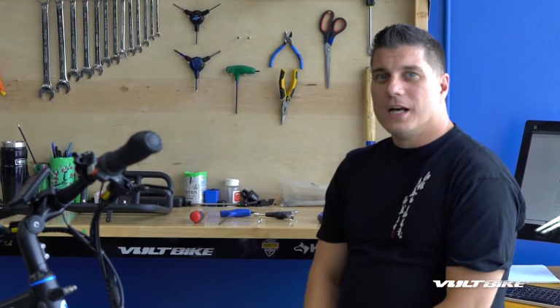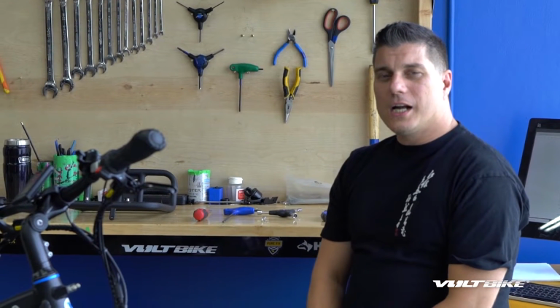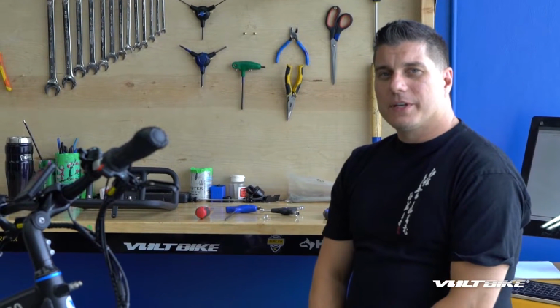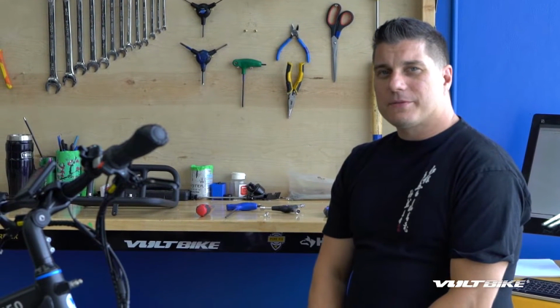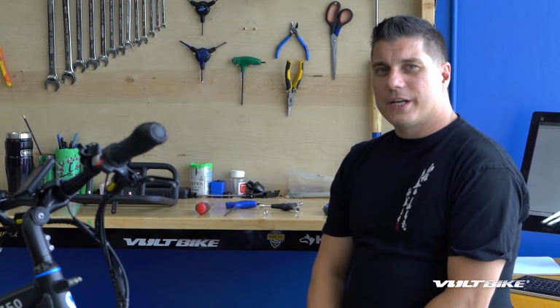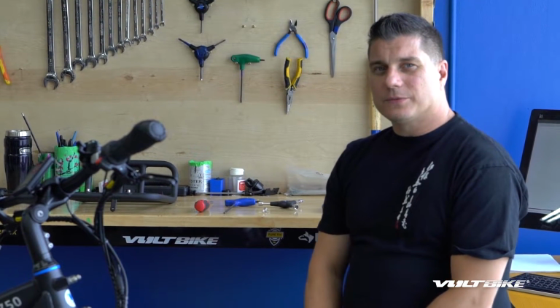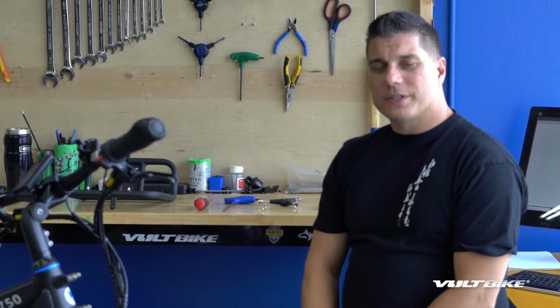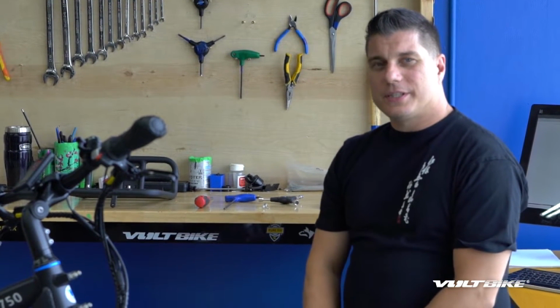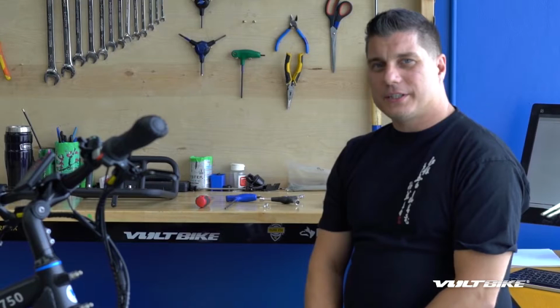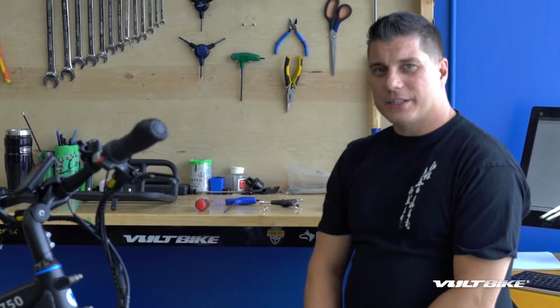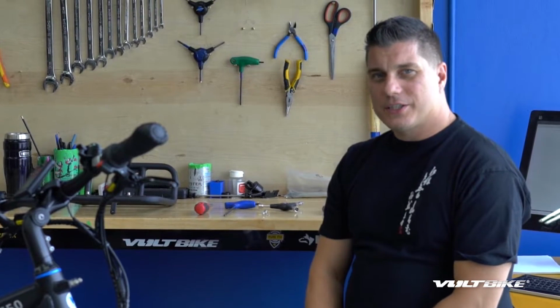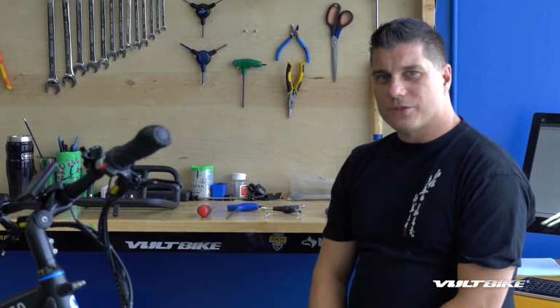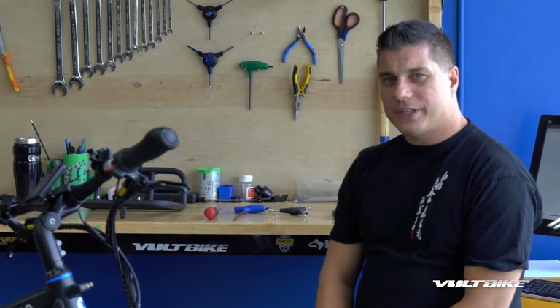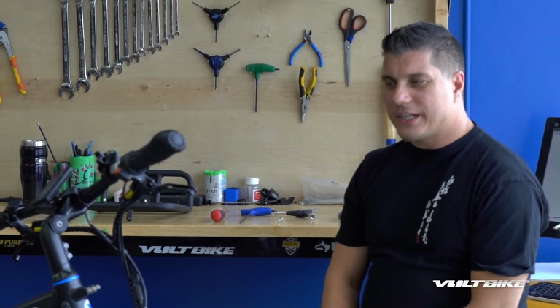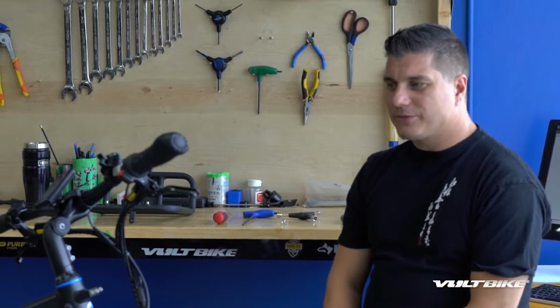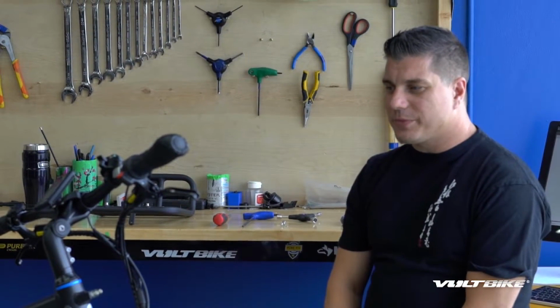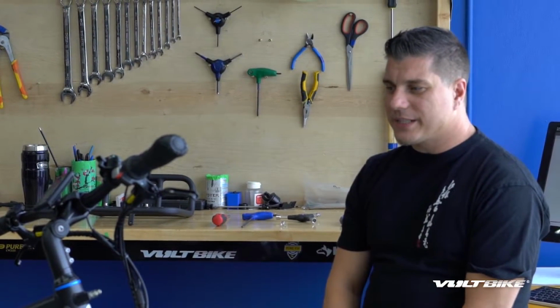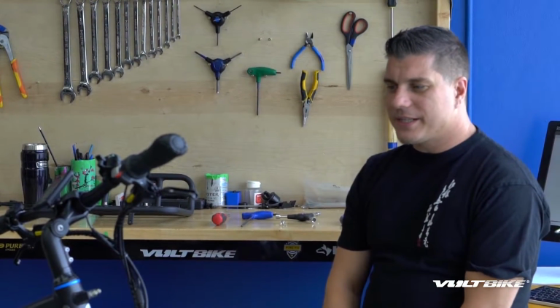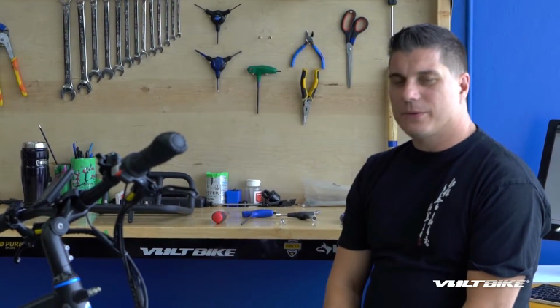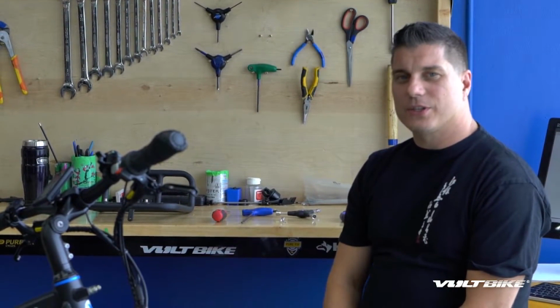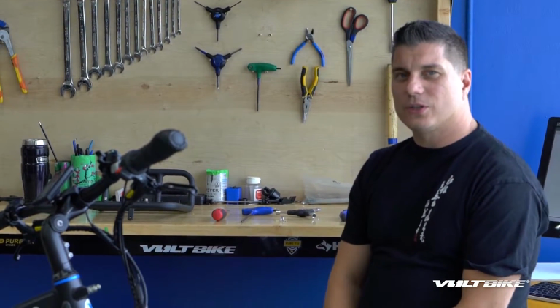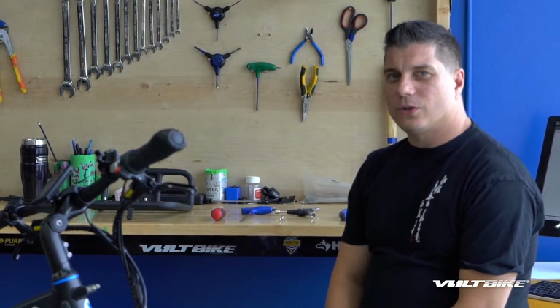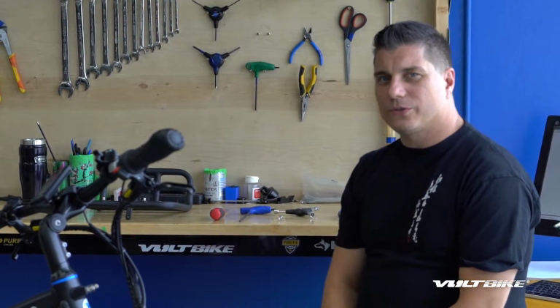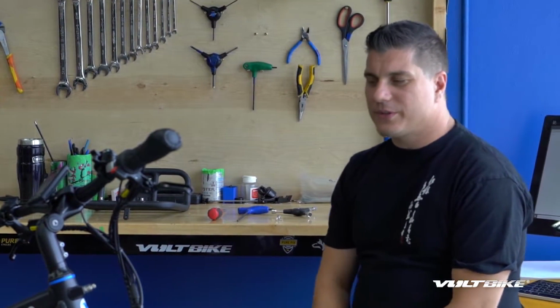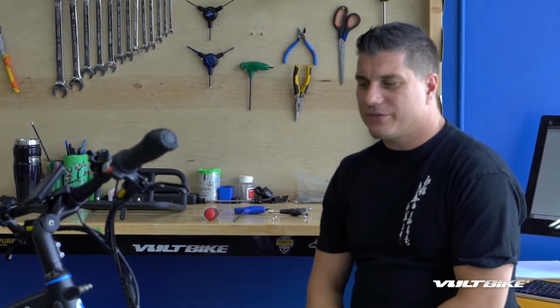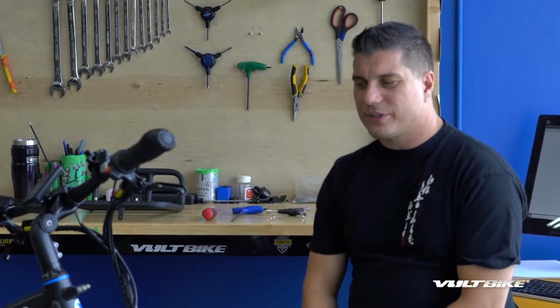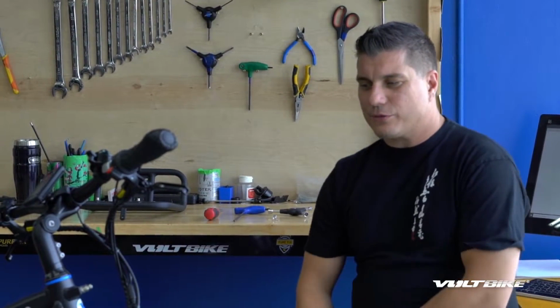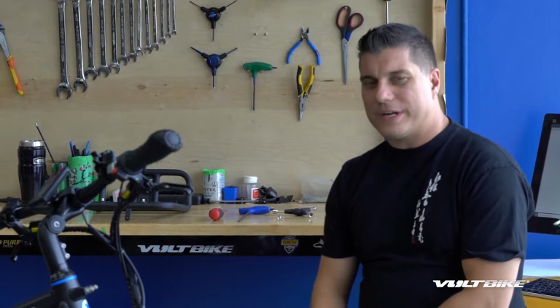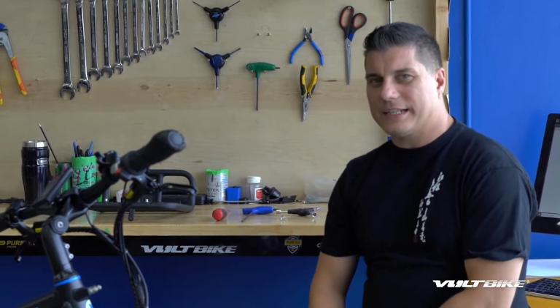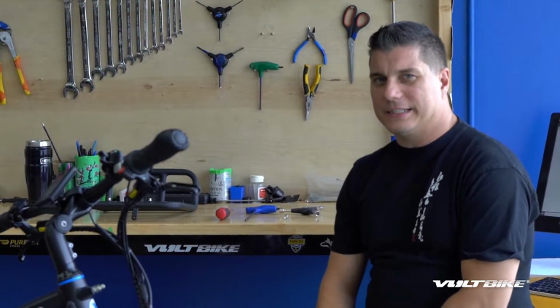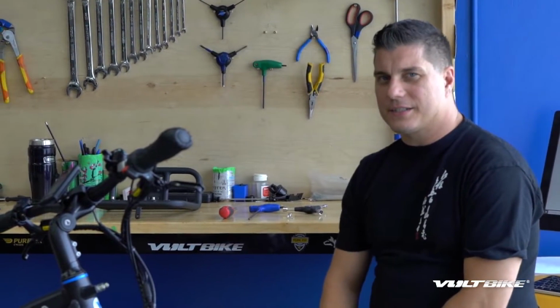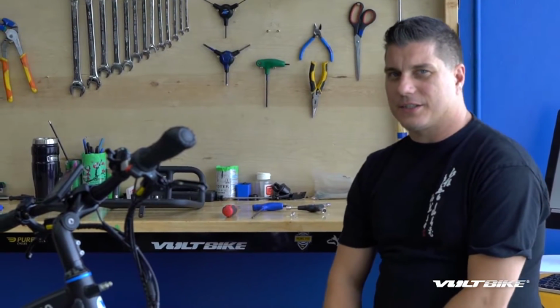Hi, my name is Ryan. I'm one of the senior technicians over here at Volt Bike. Today we're going to go over the front rack install.